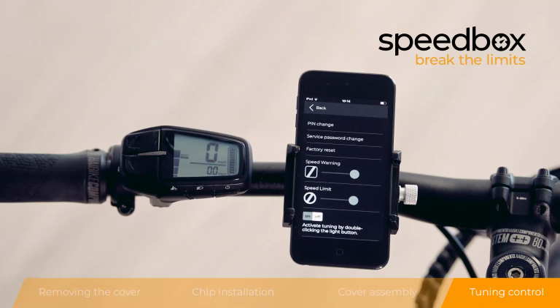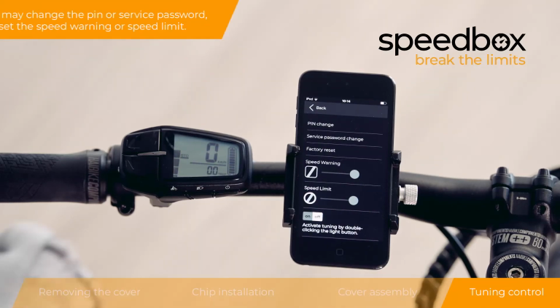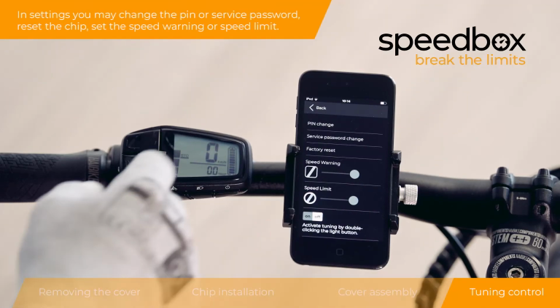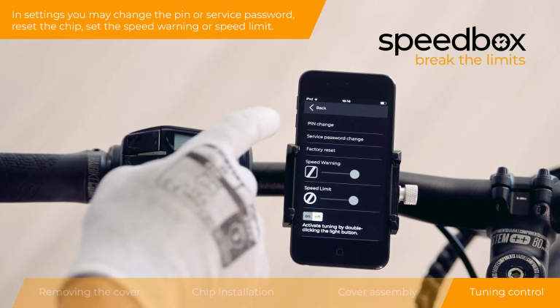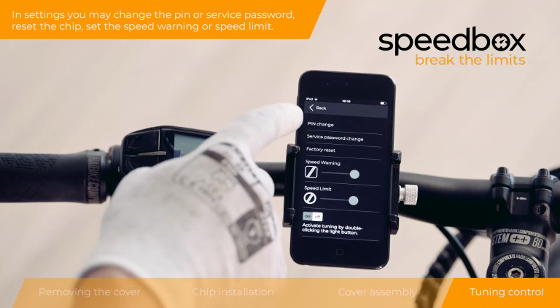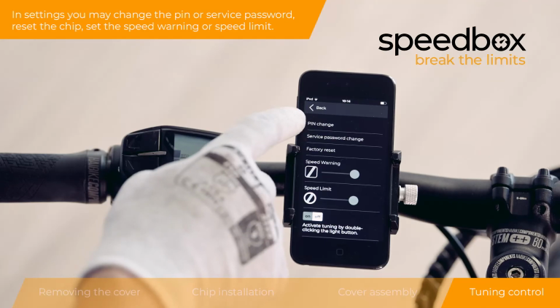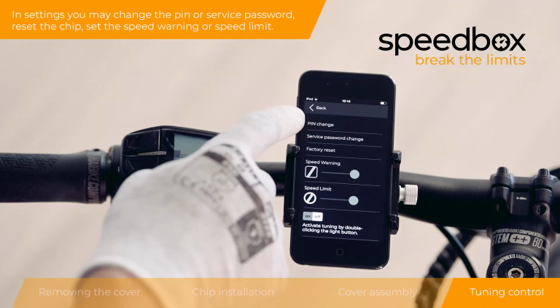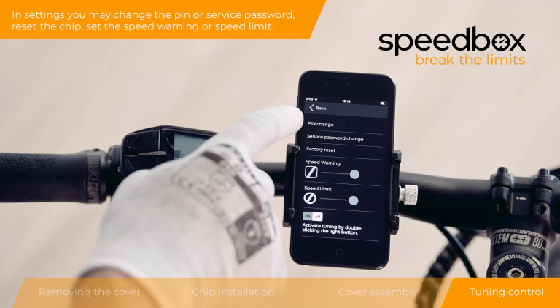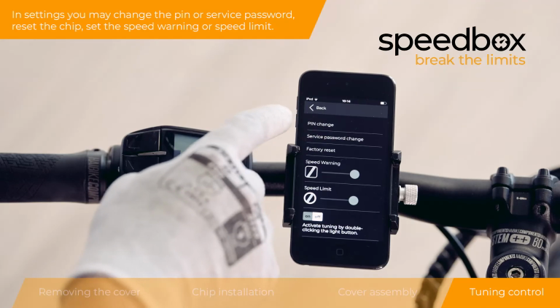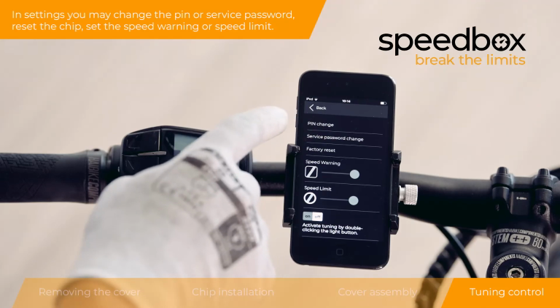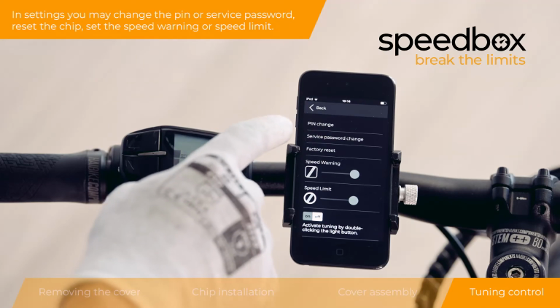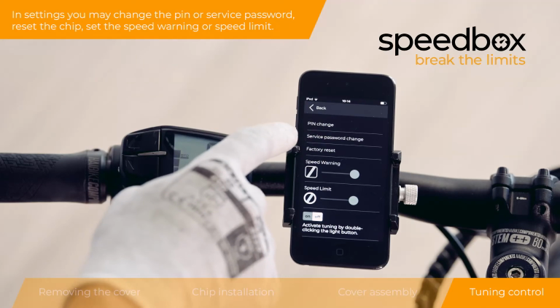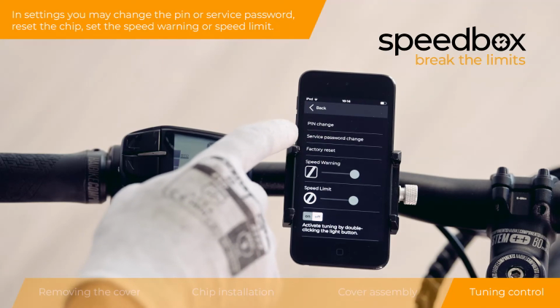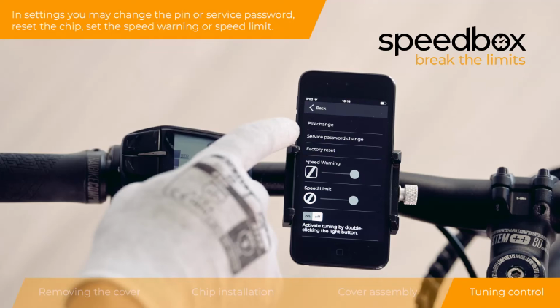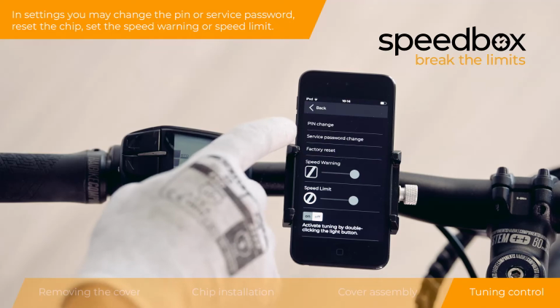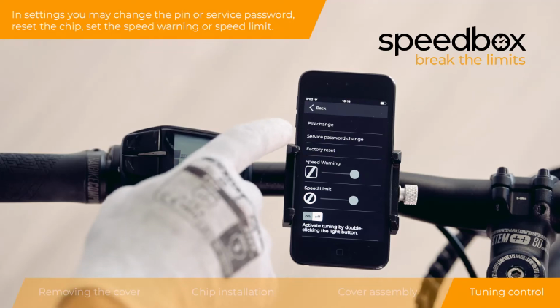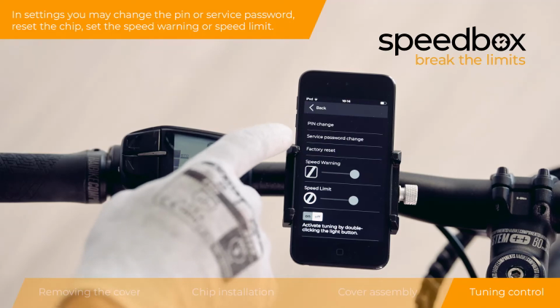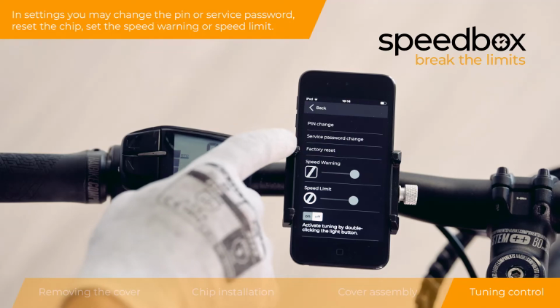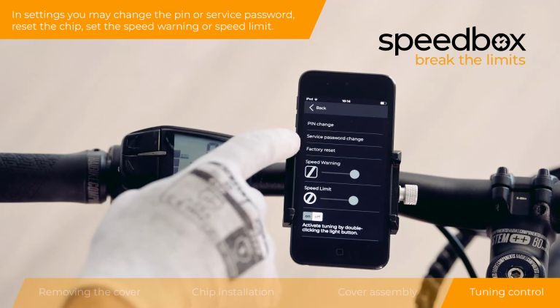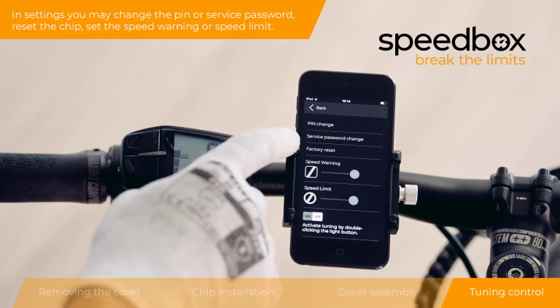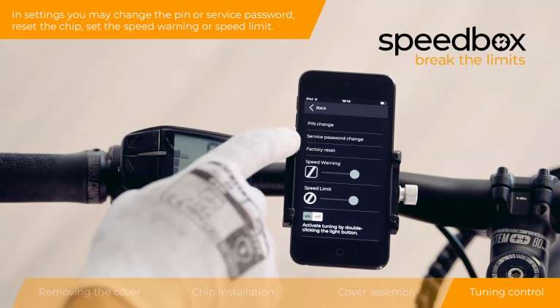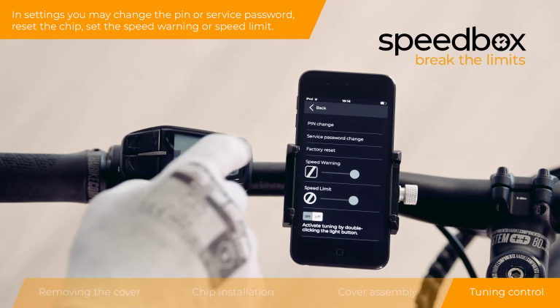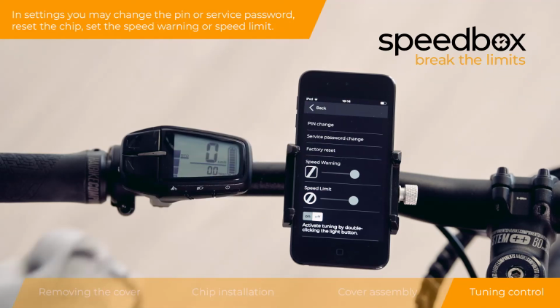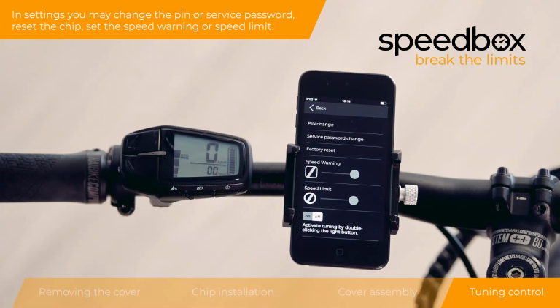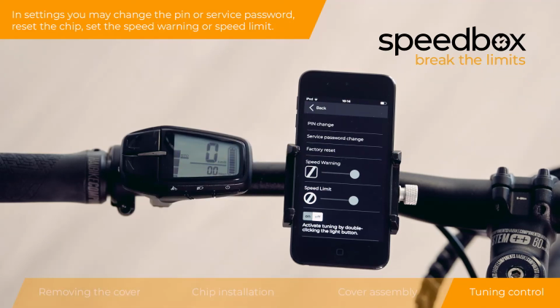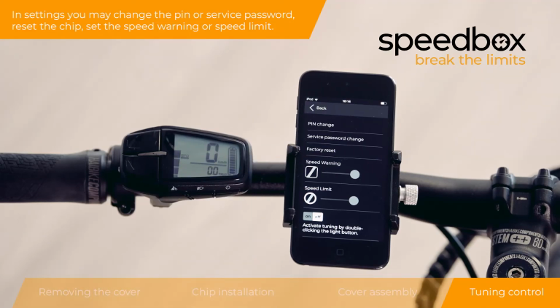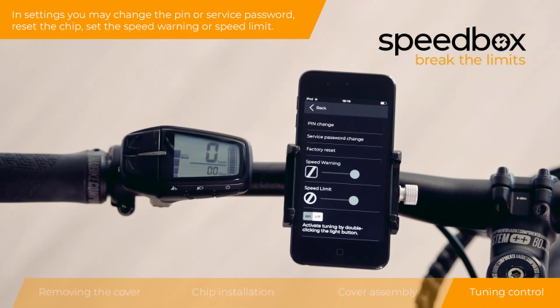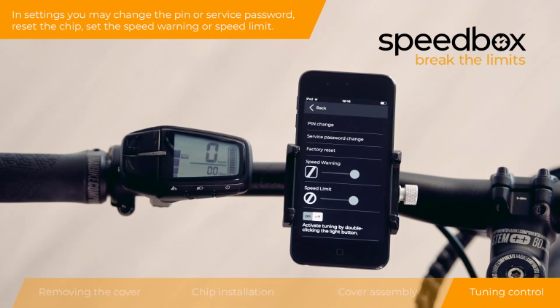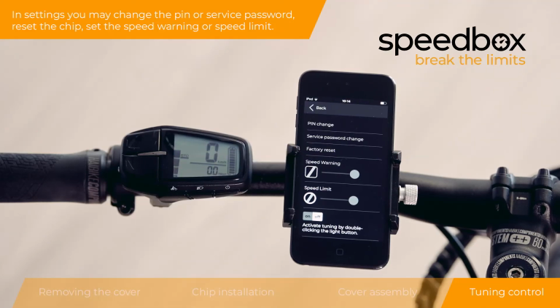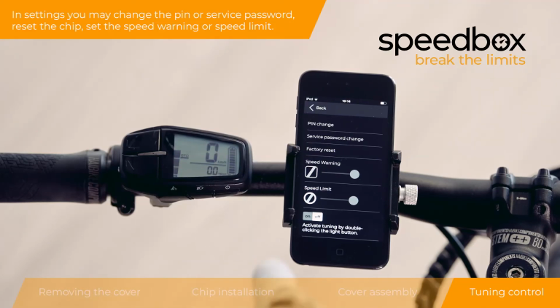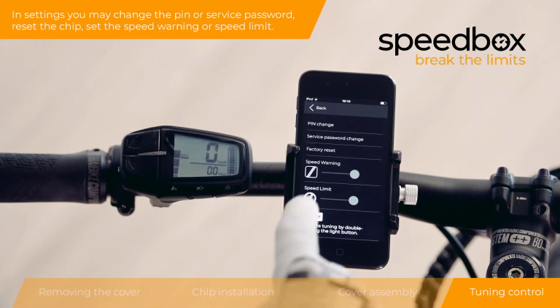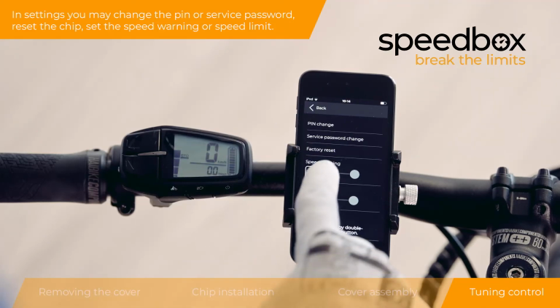In settings you may change the PIN or service password, reset the chip, set the speed warning, or set a speed limit.